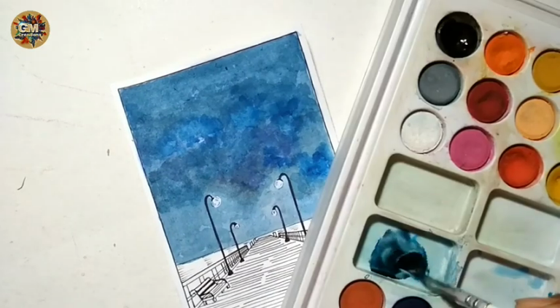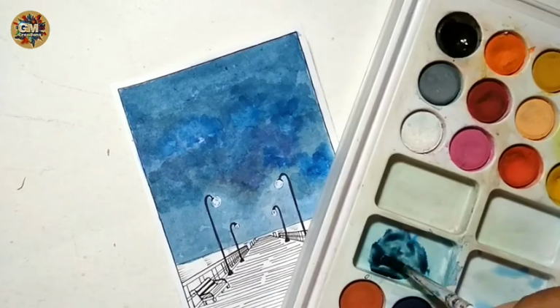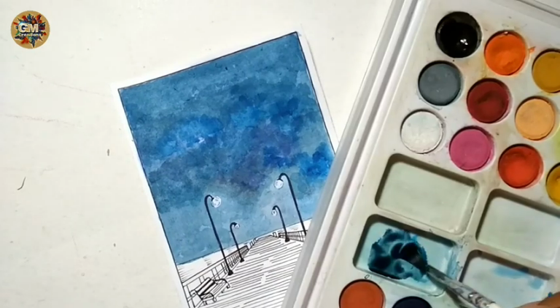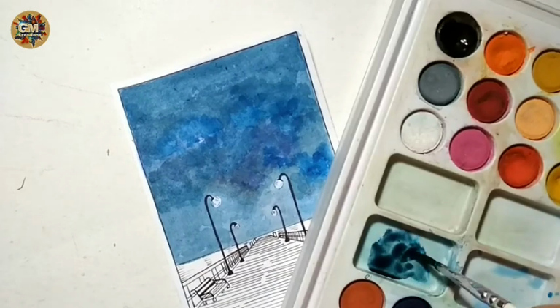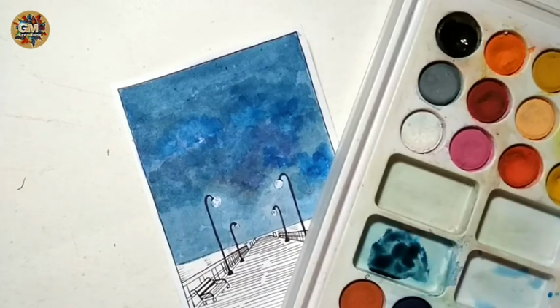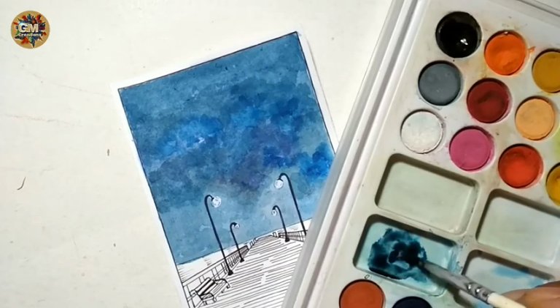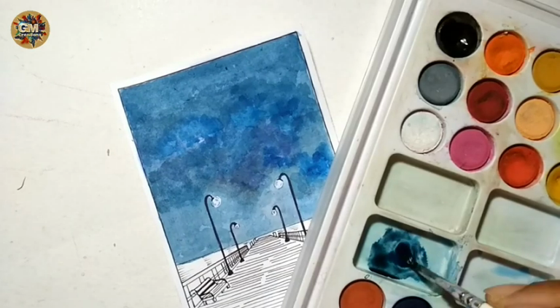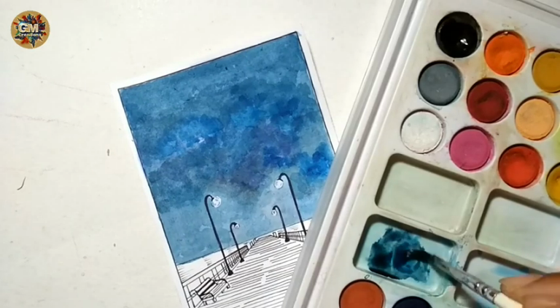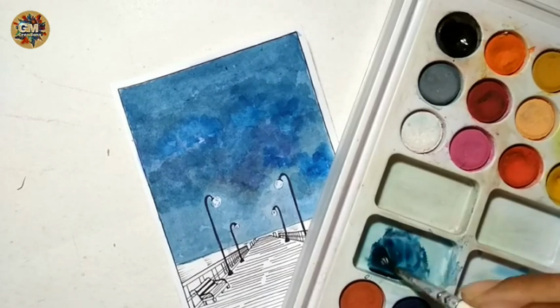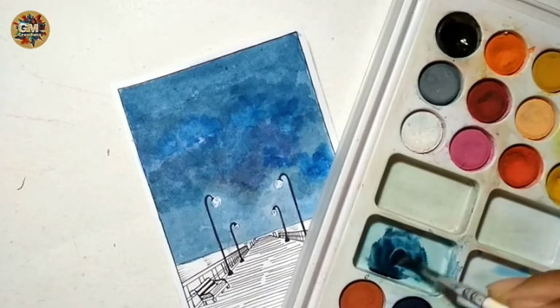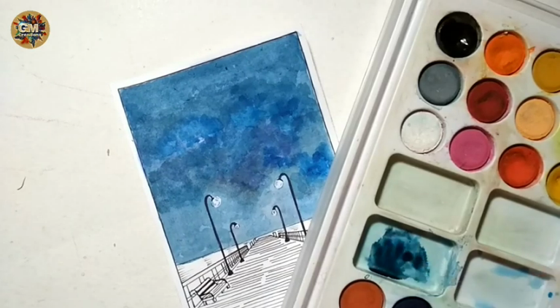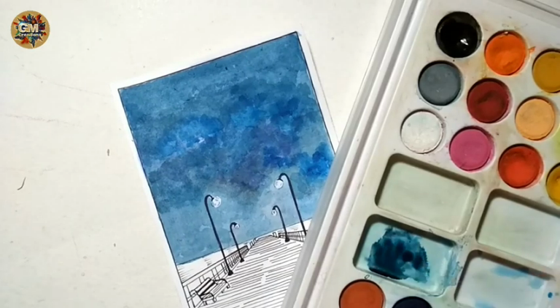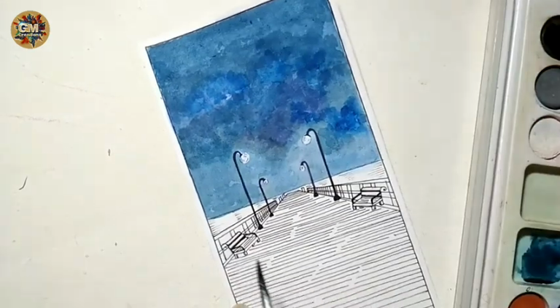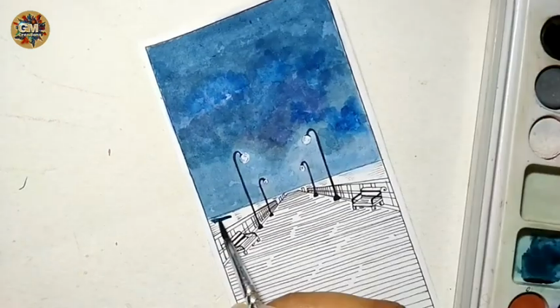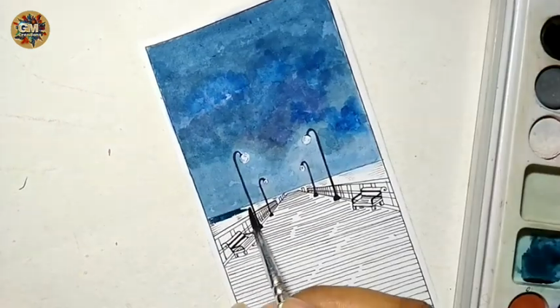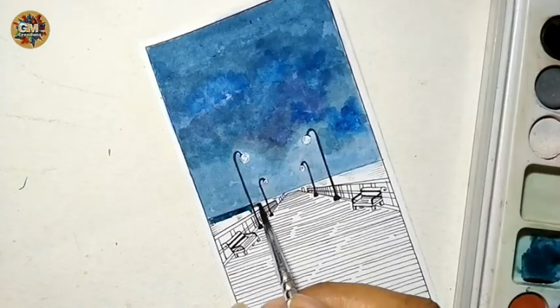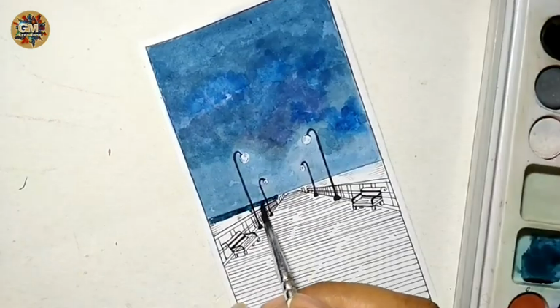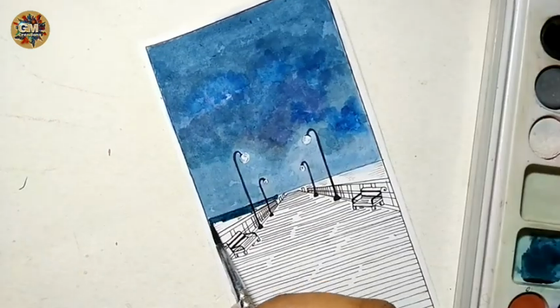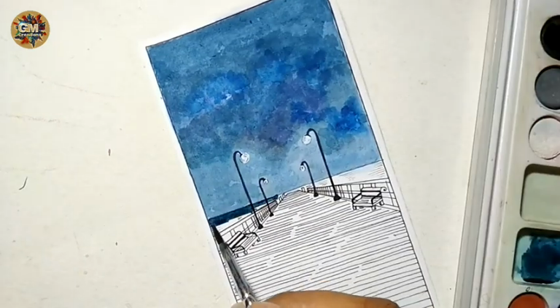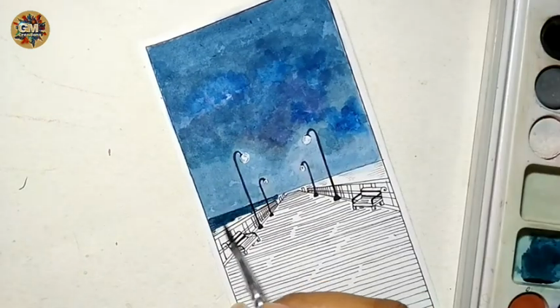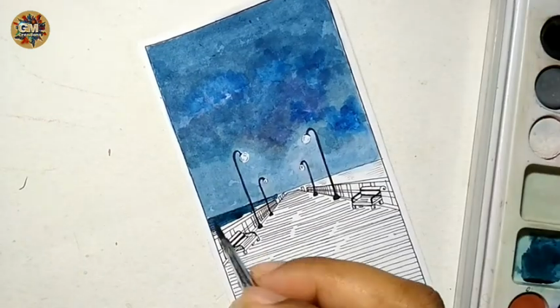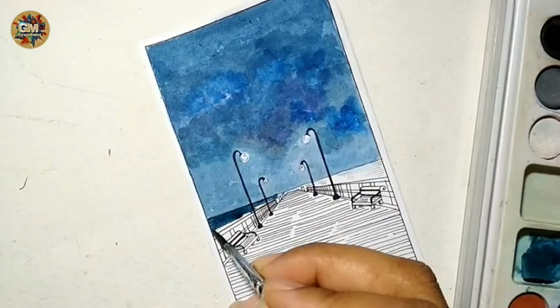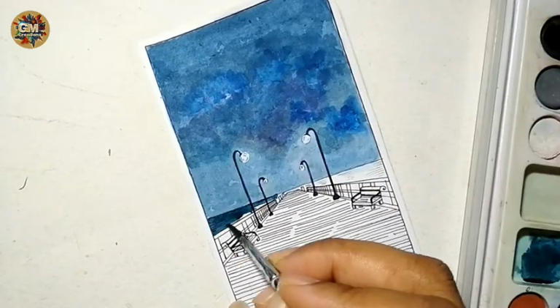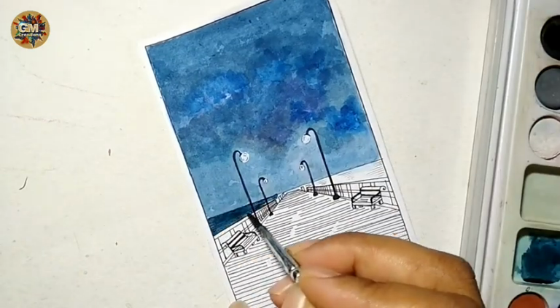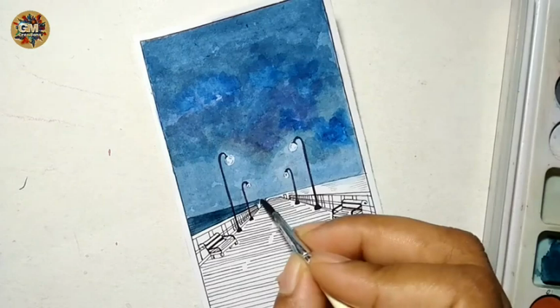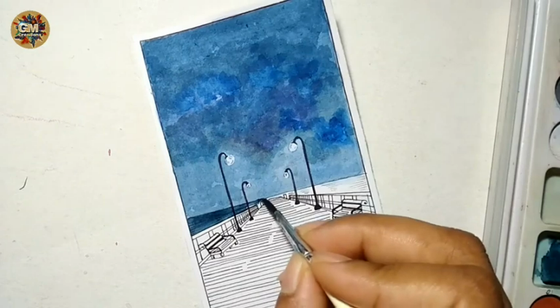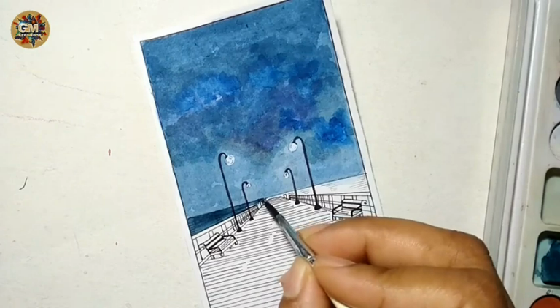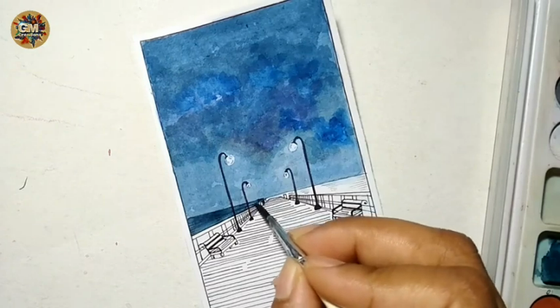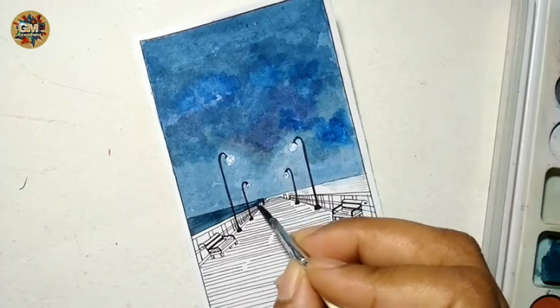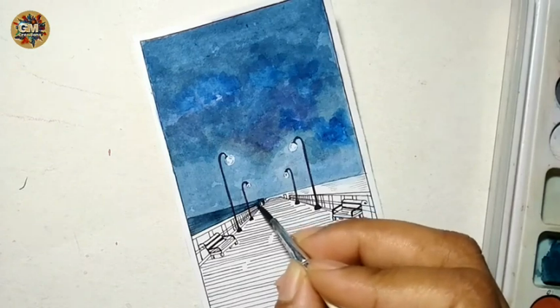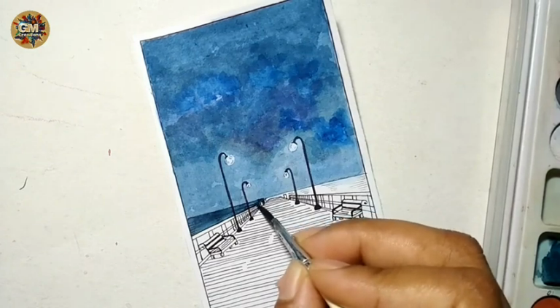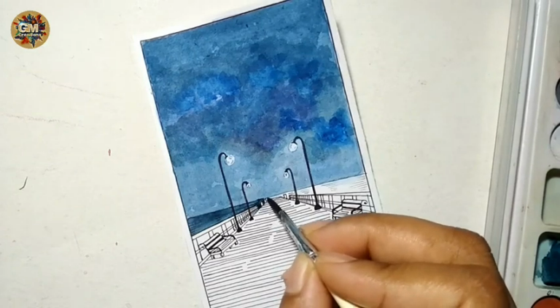Now mix more black and less Prussian blue color and color the ocean part.